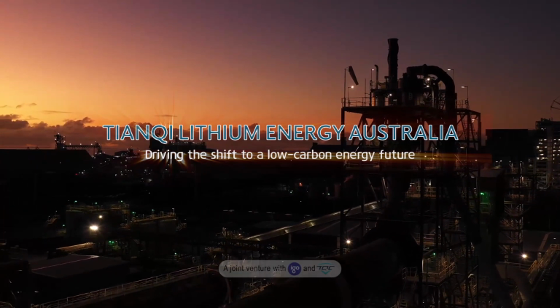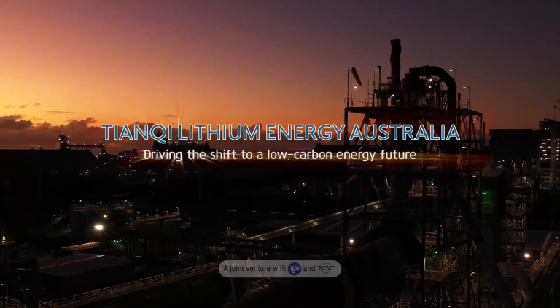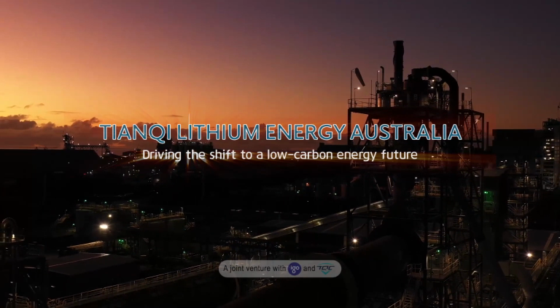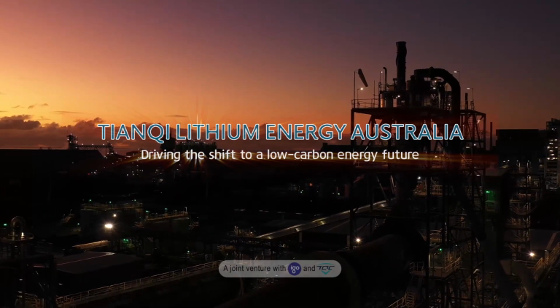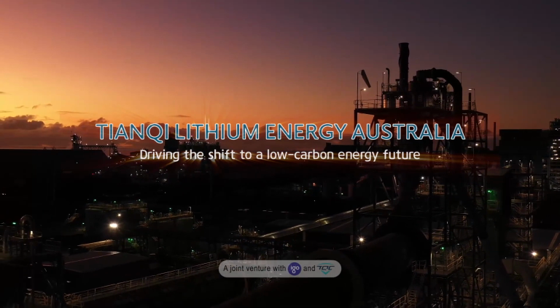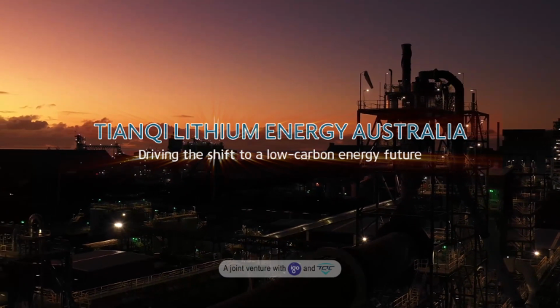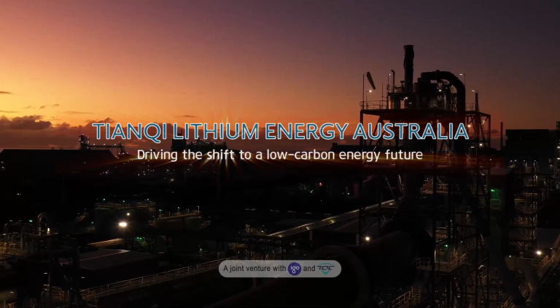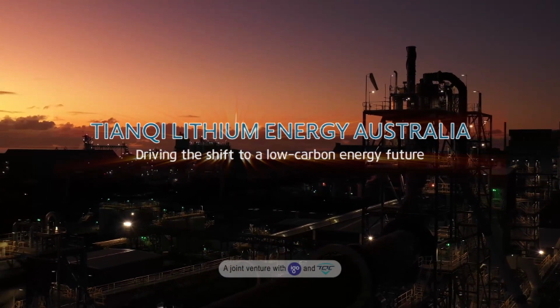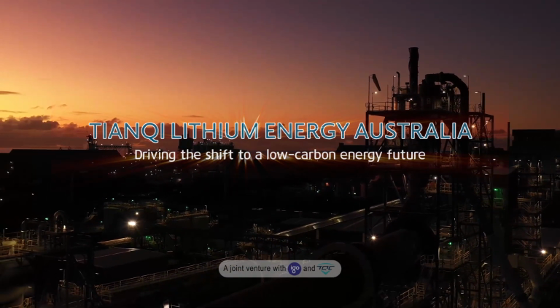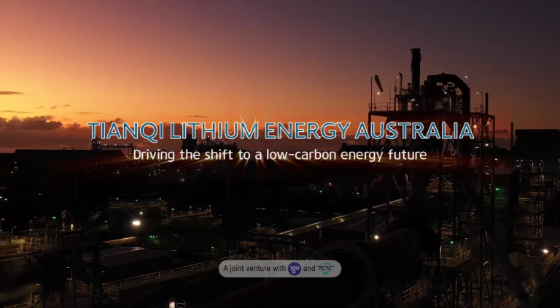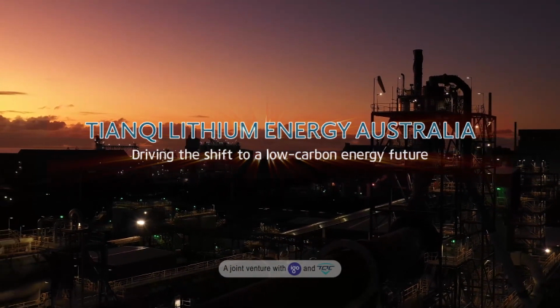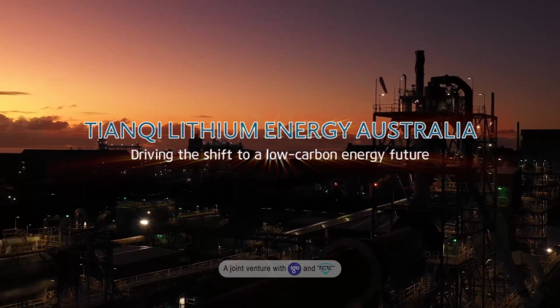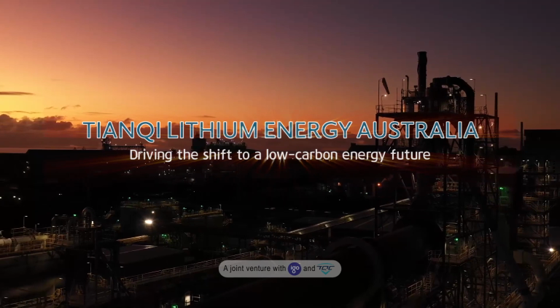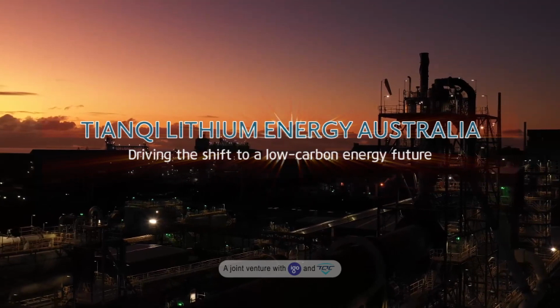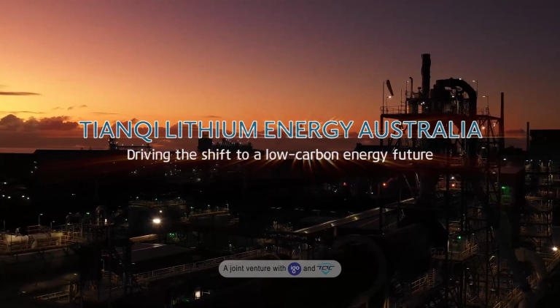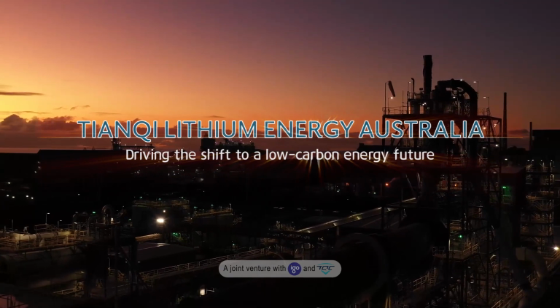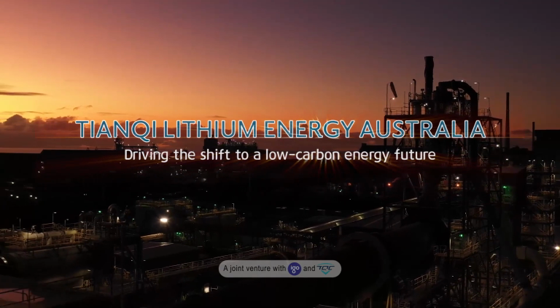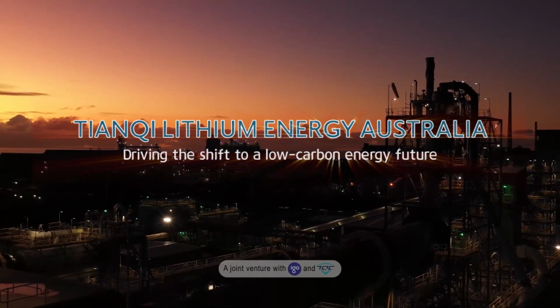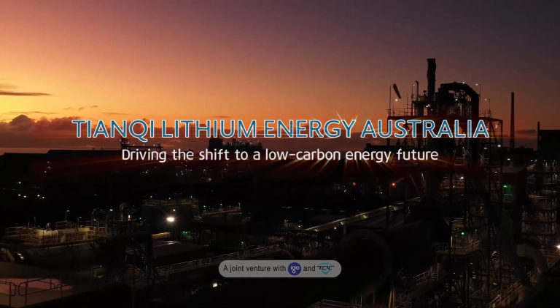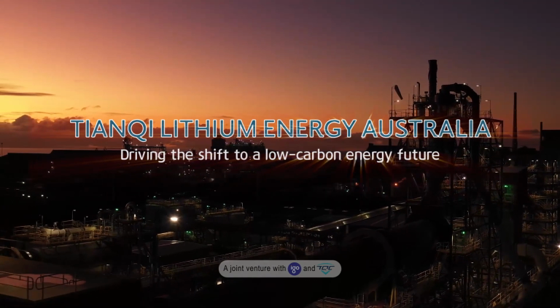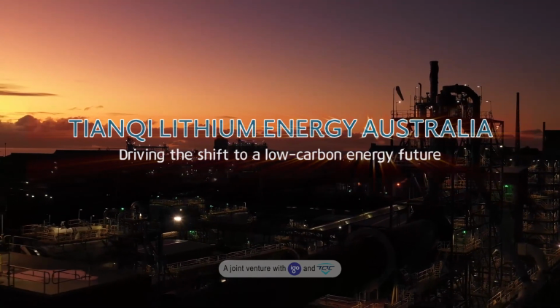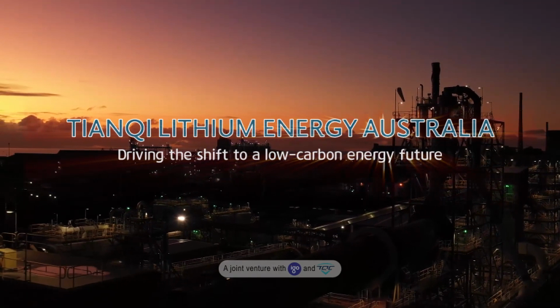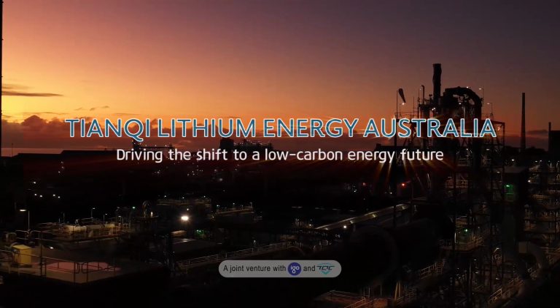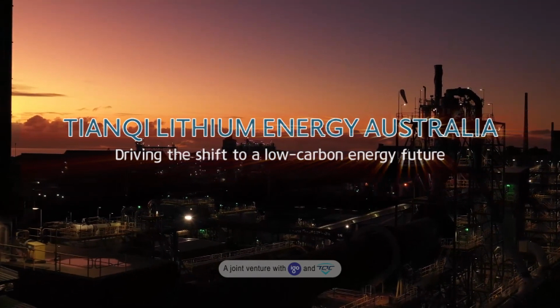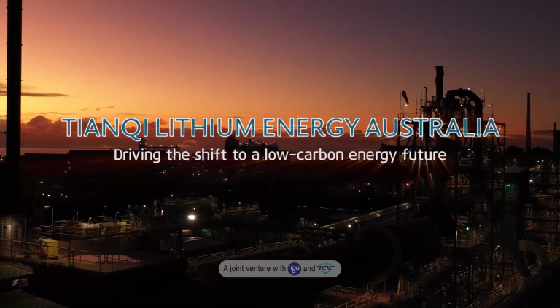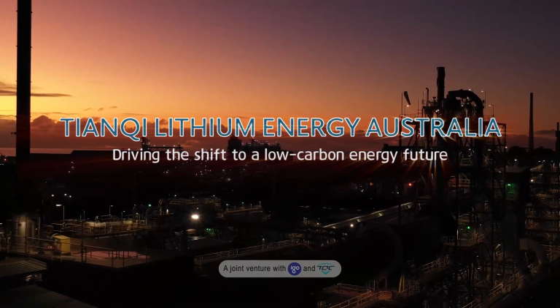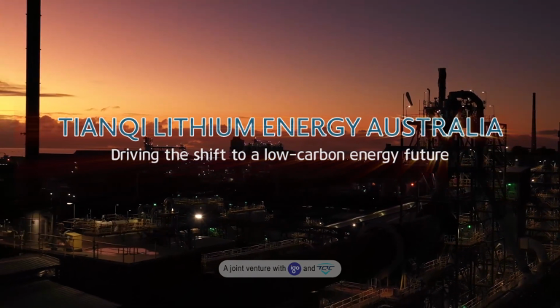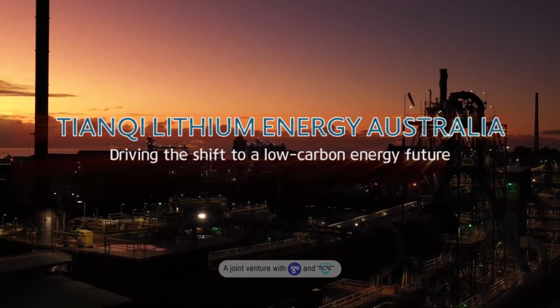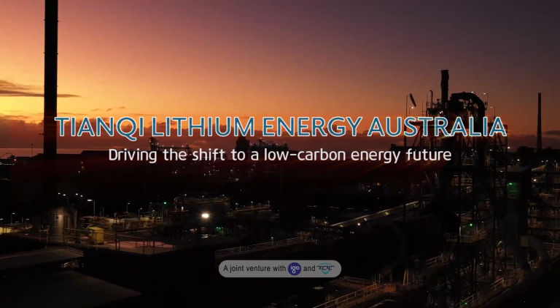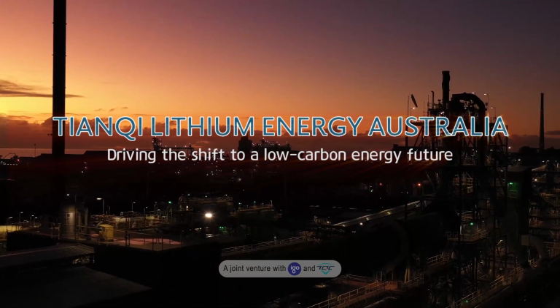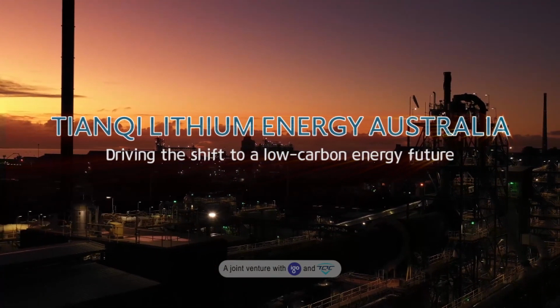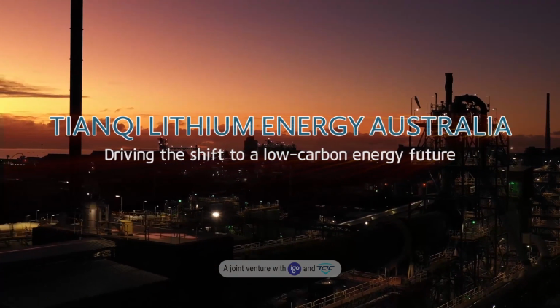Tianchi Lithium — driving the shift to a low carbon energy future.